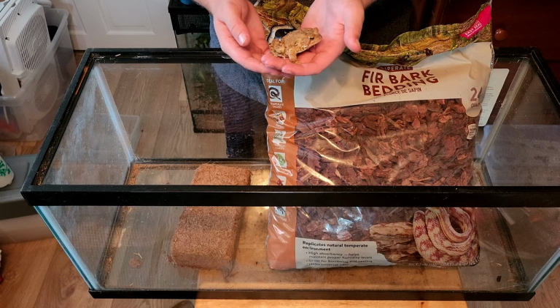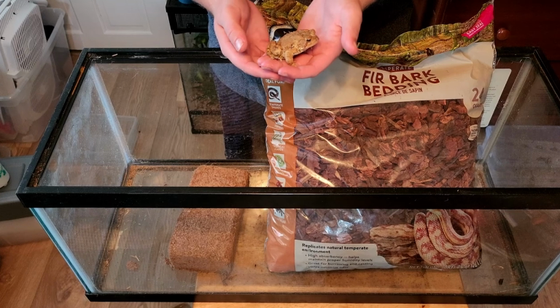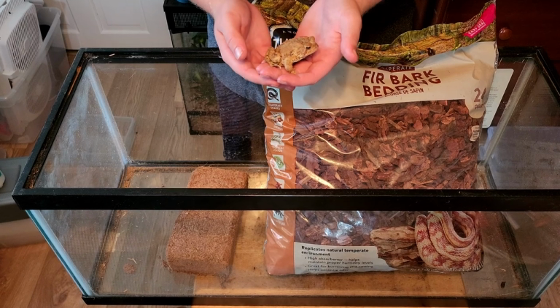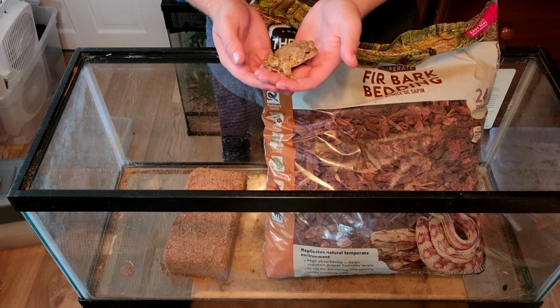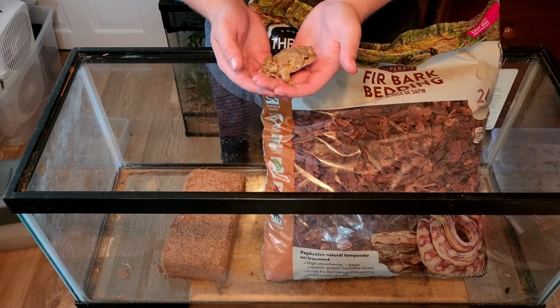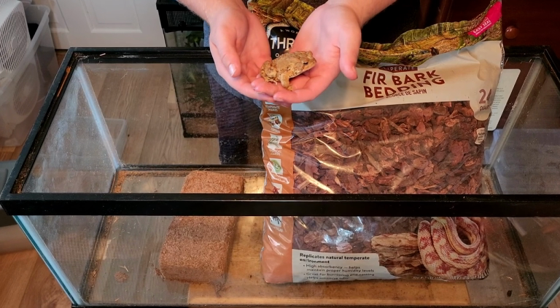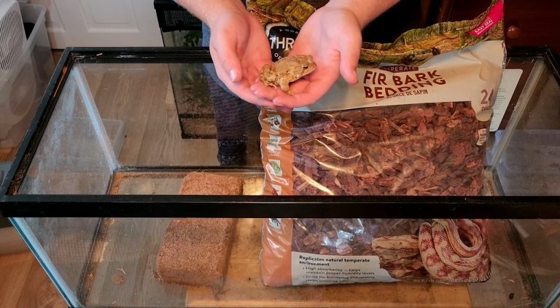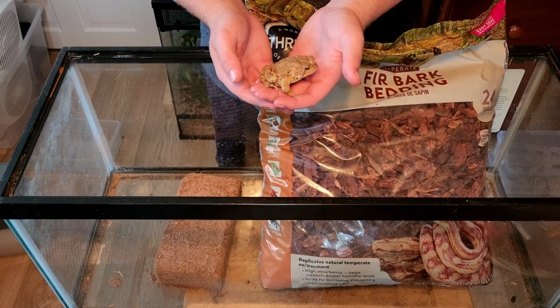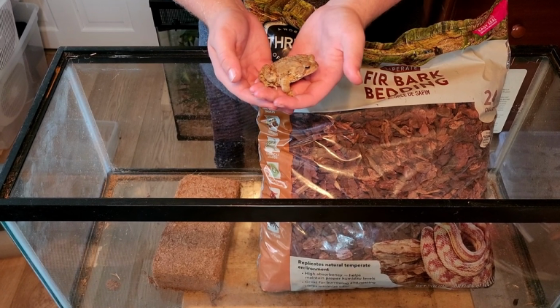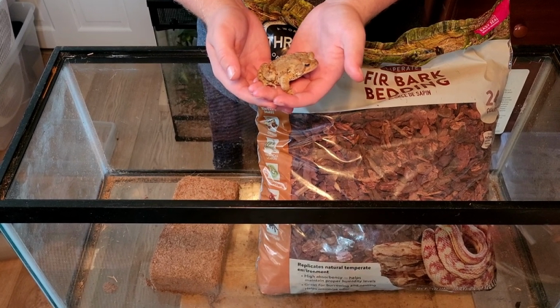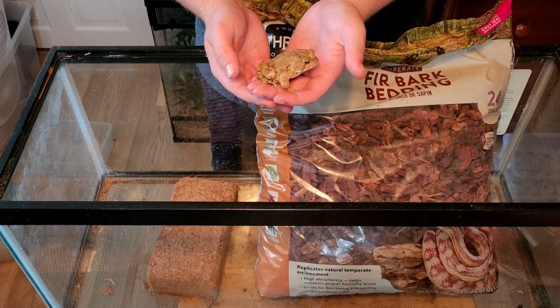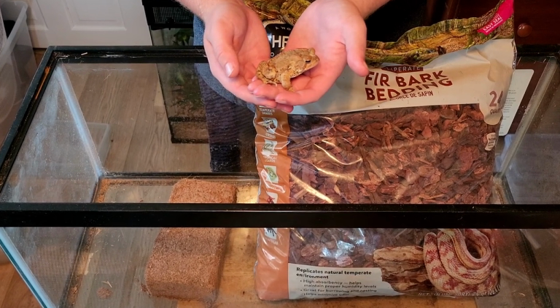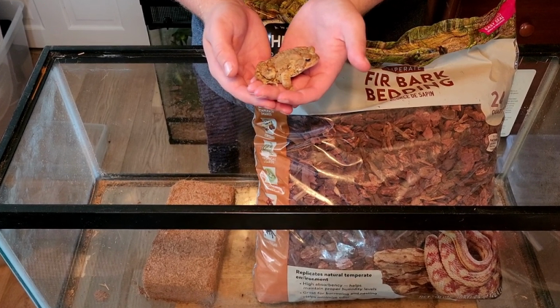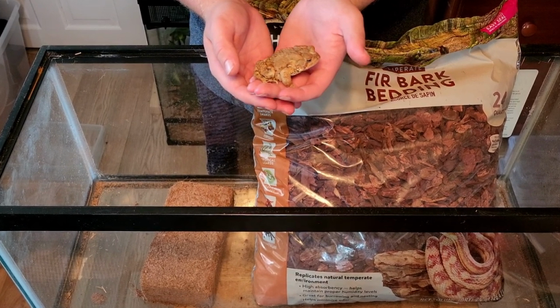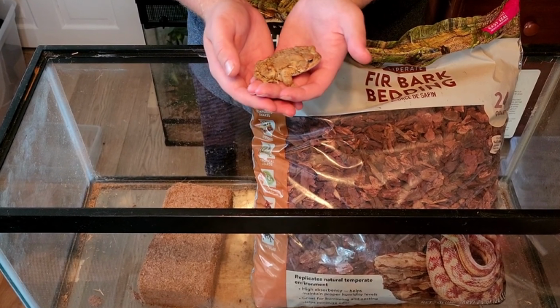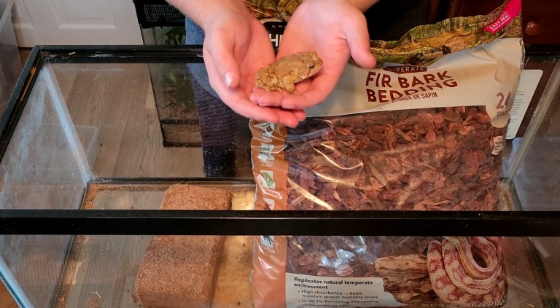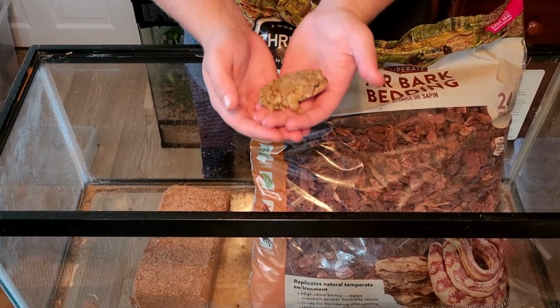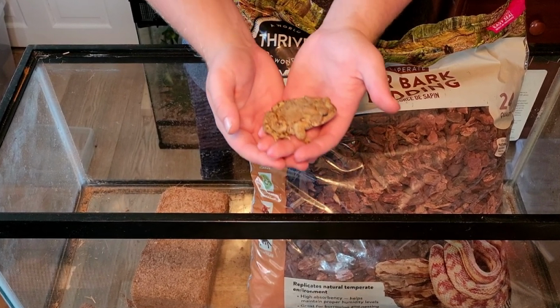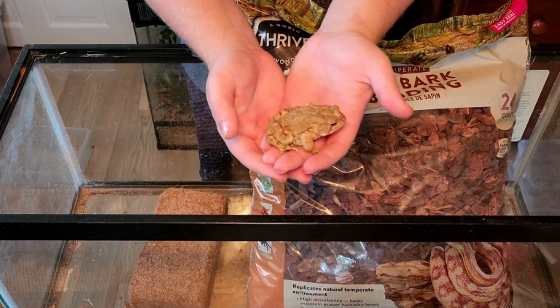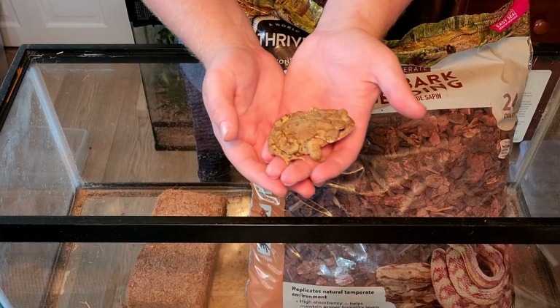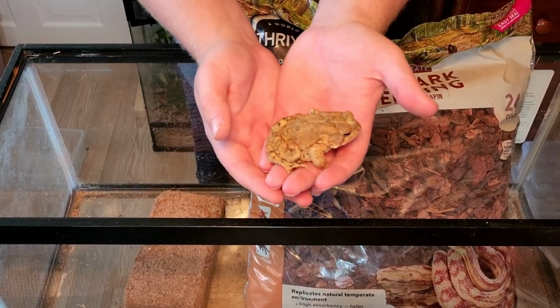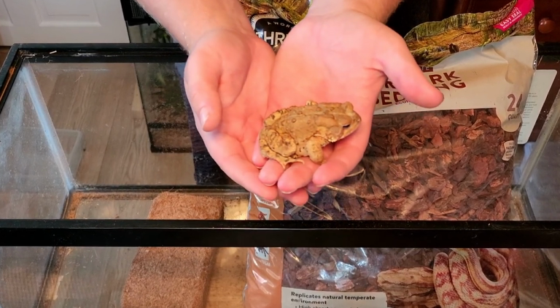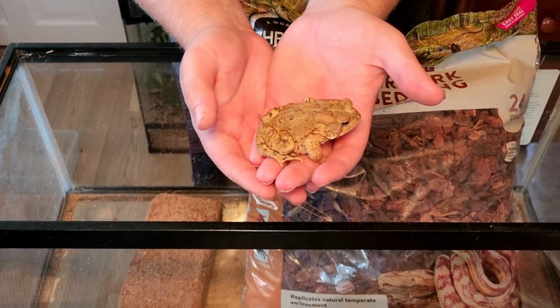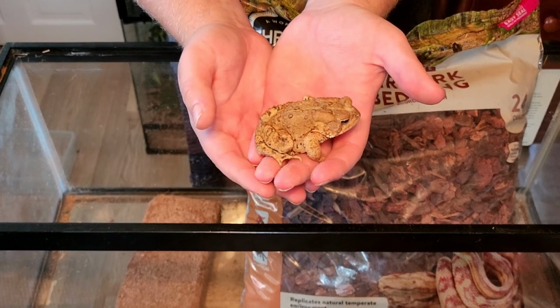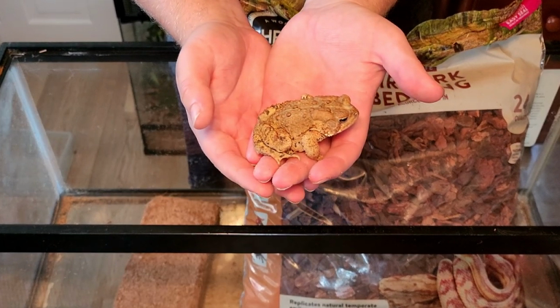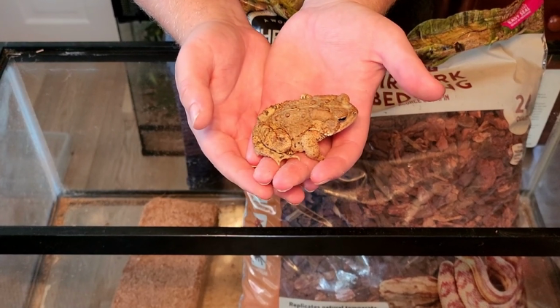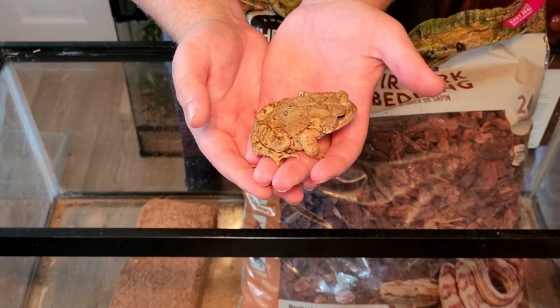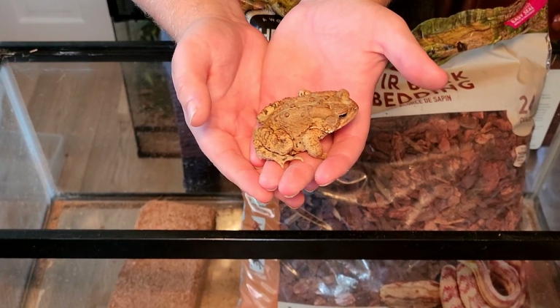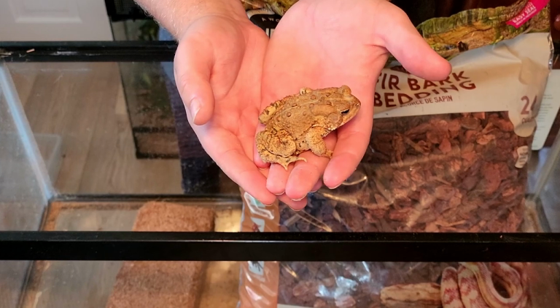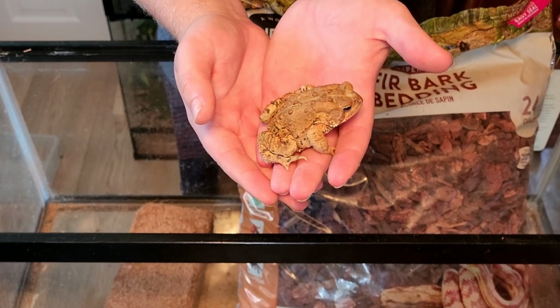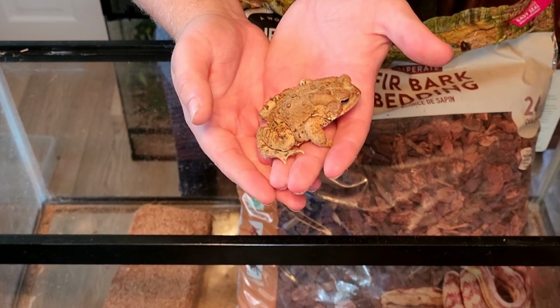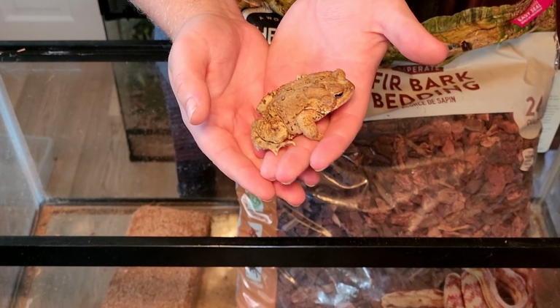This little guy is an American toad, and today I'm going to show you how to set up an enclosure for him.